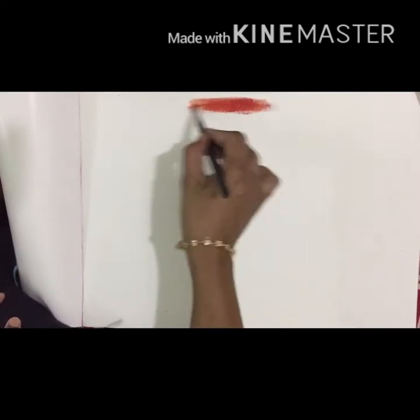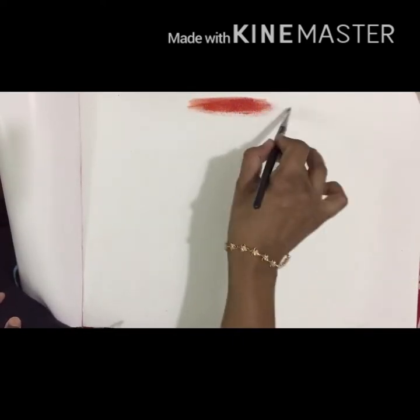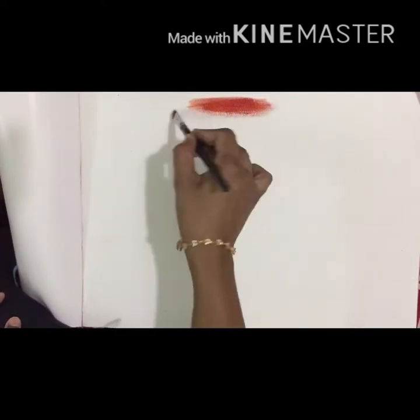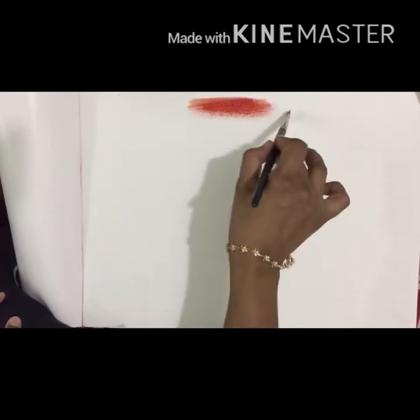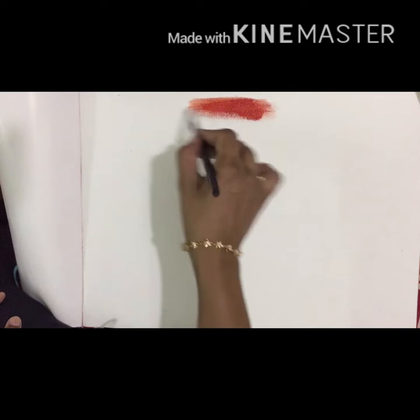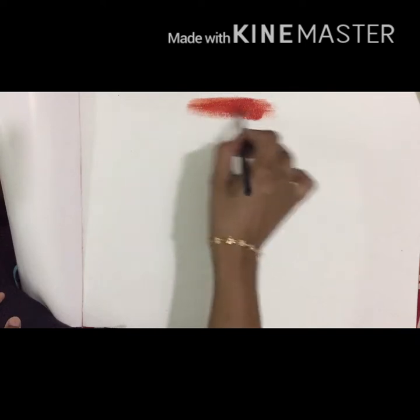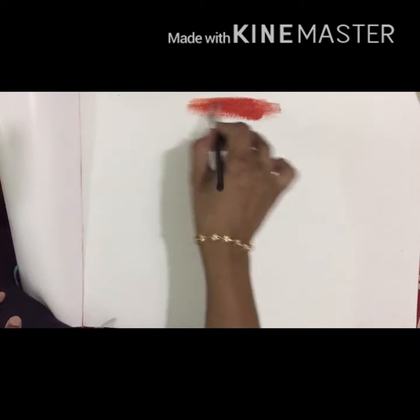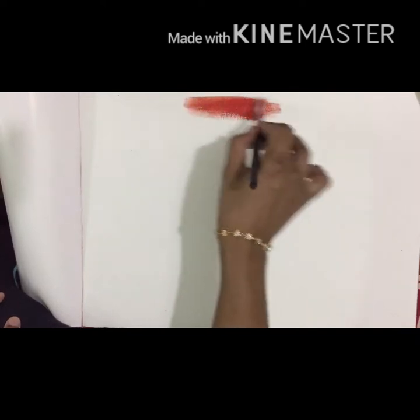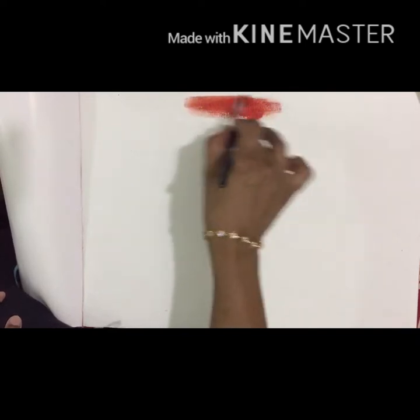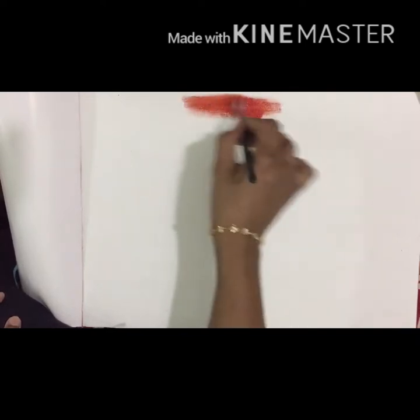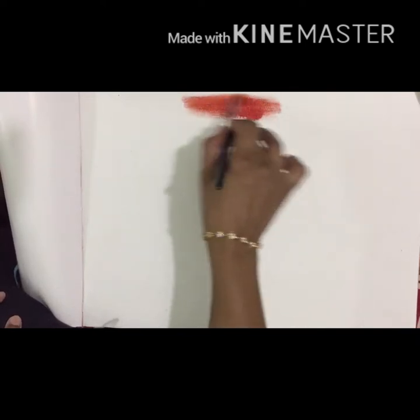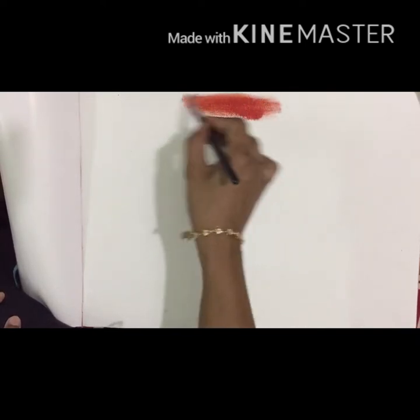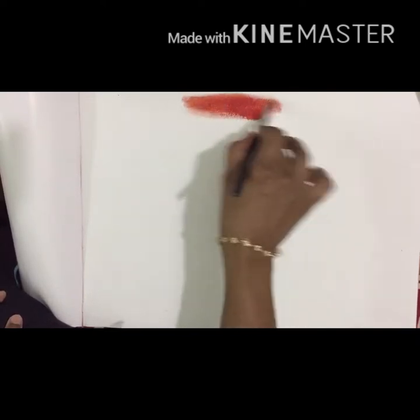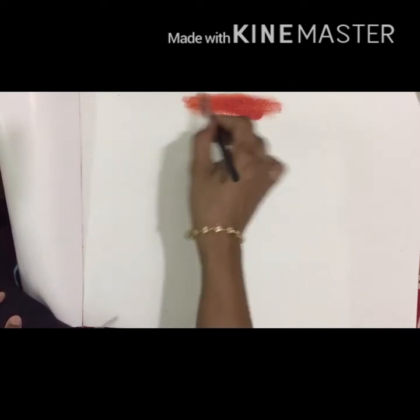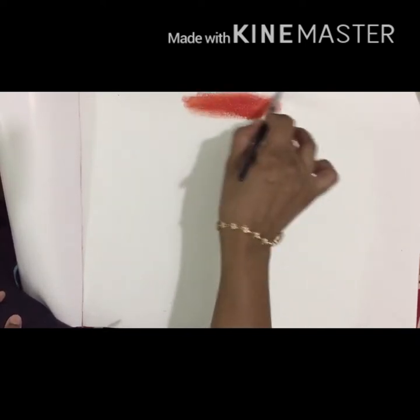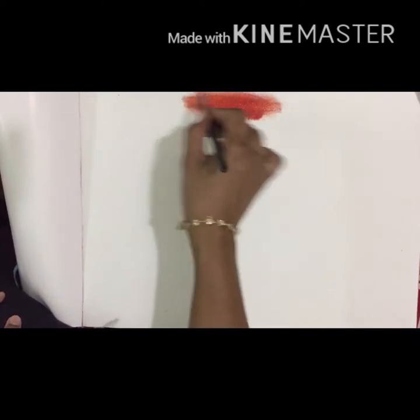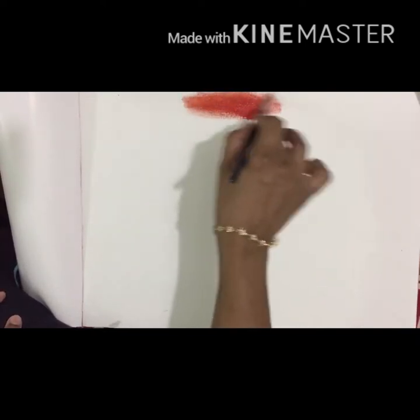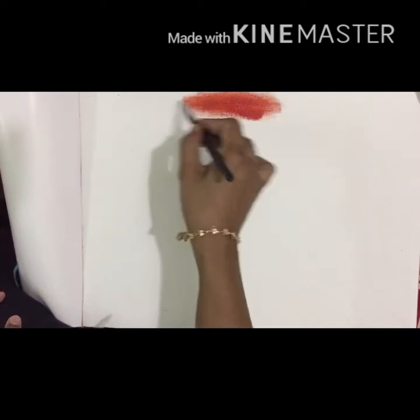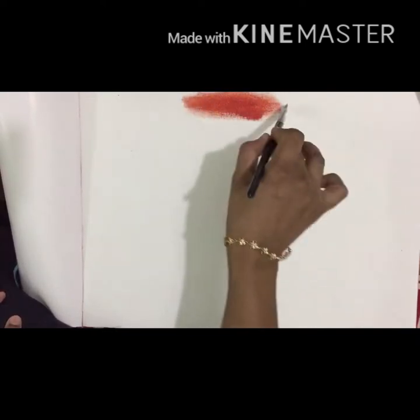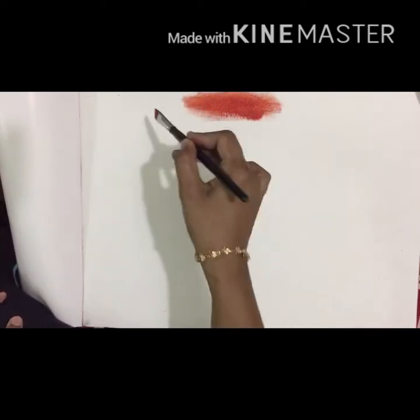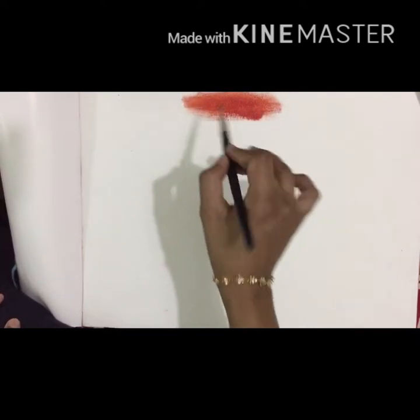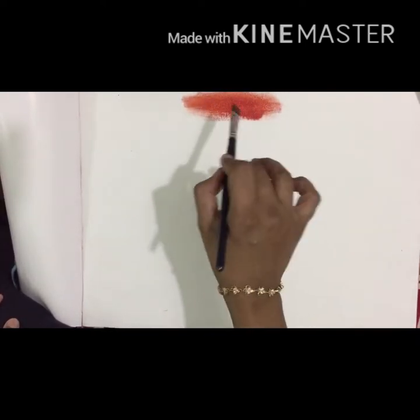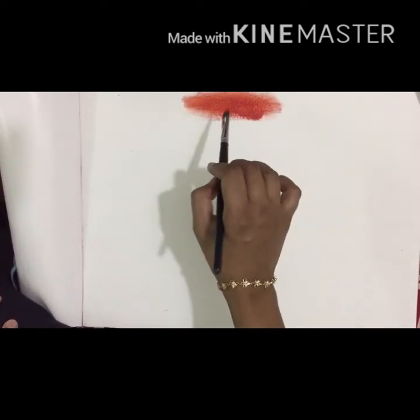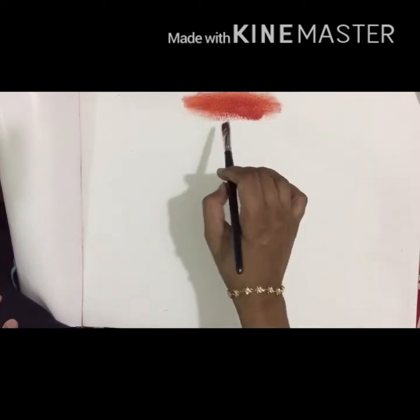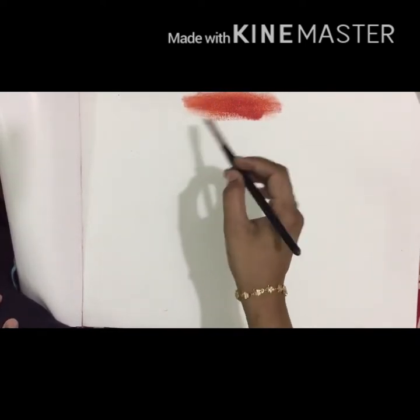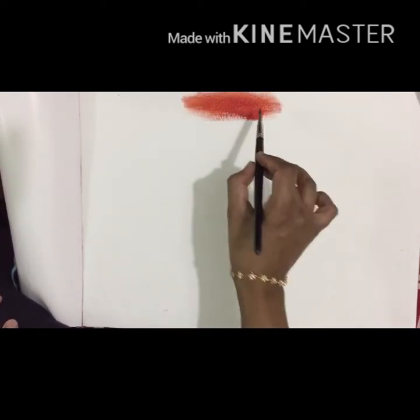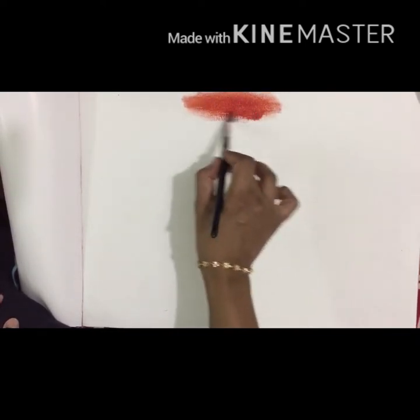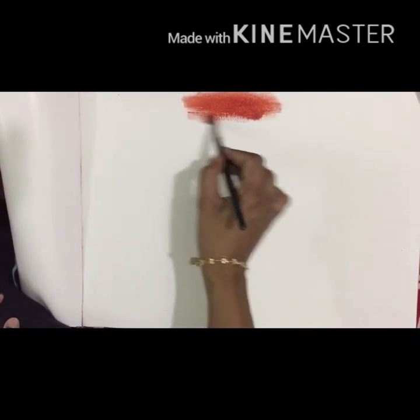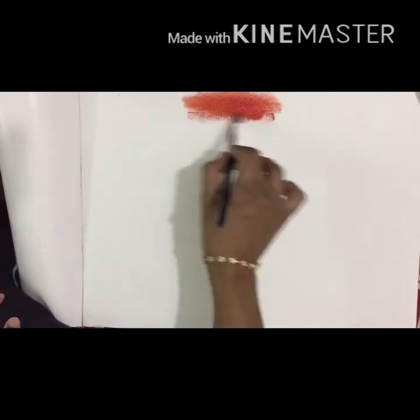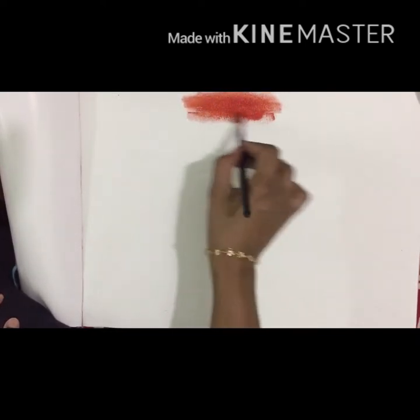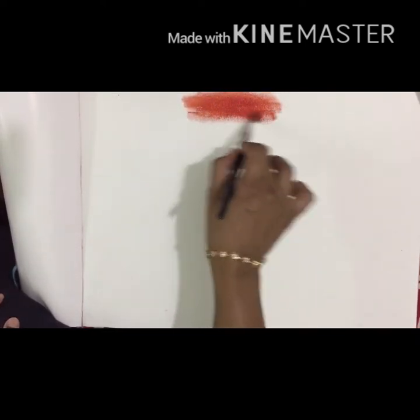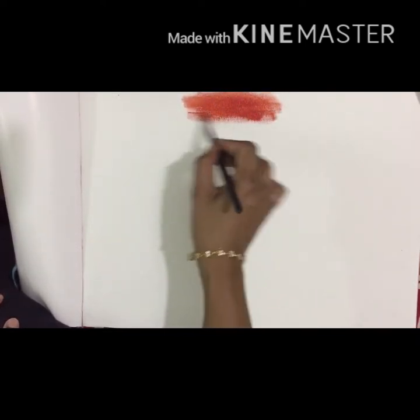I will show you the brush and wash the background. If you paint the brush and wash the paint, it will be easy to spread.